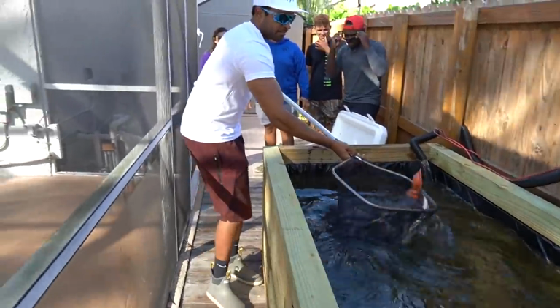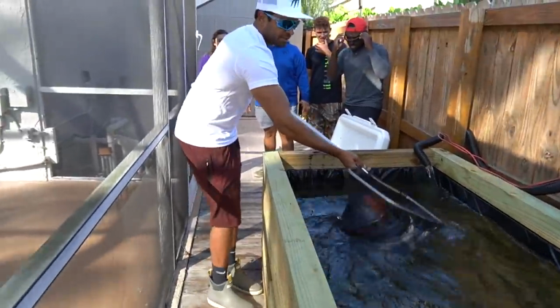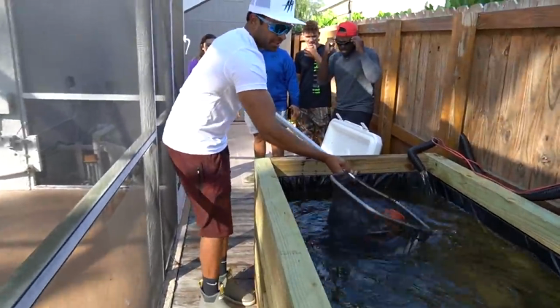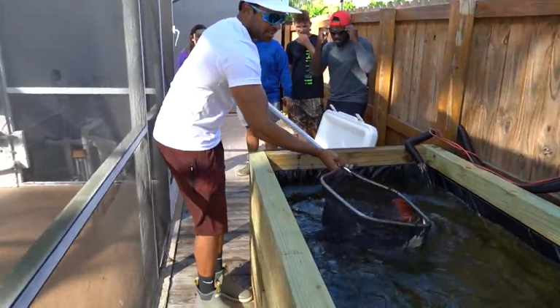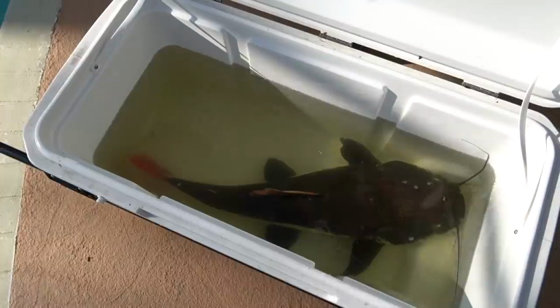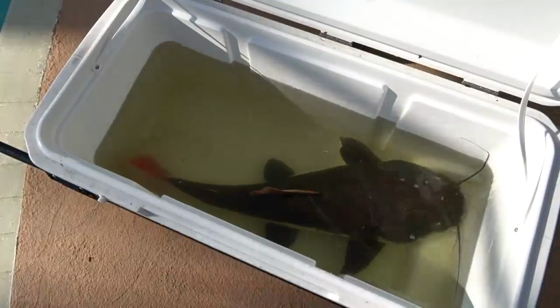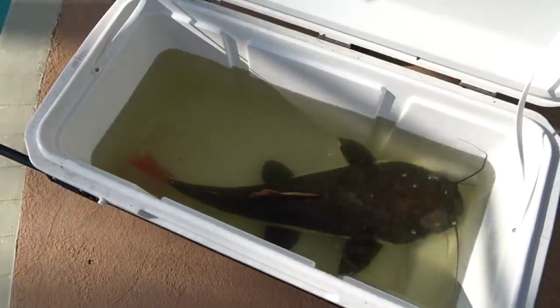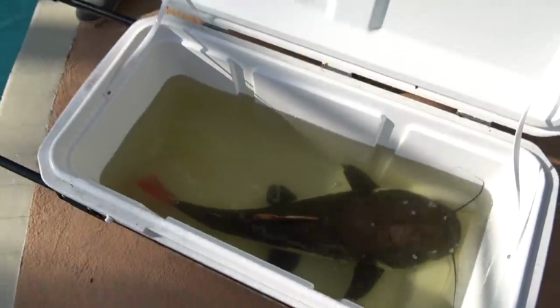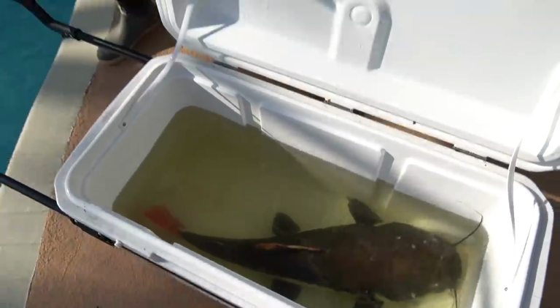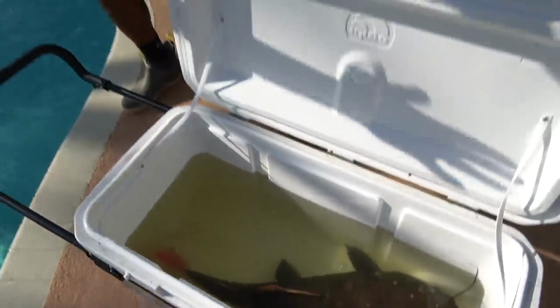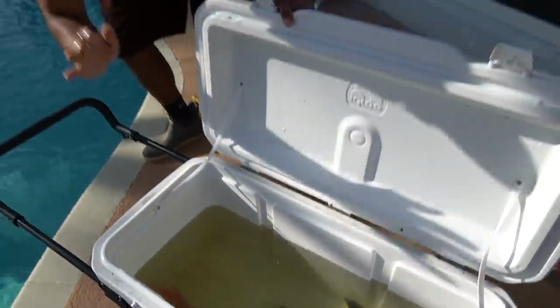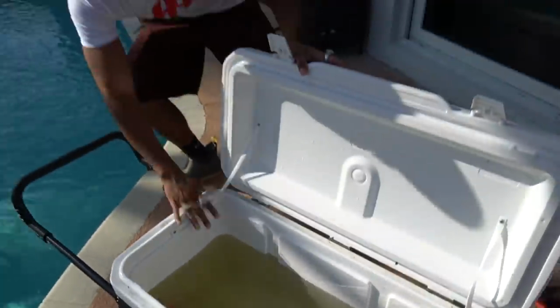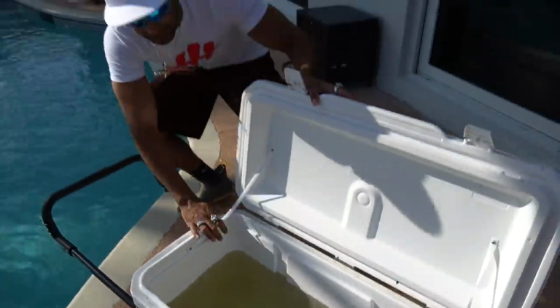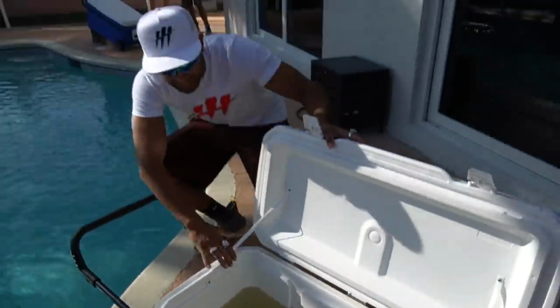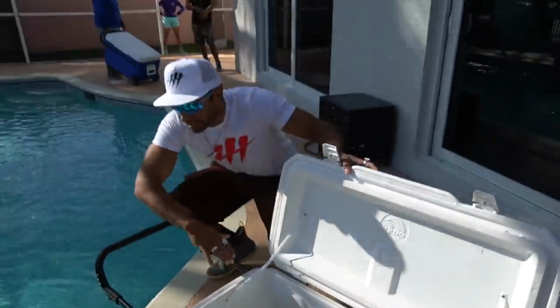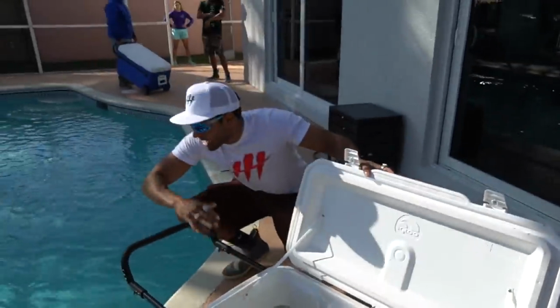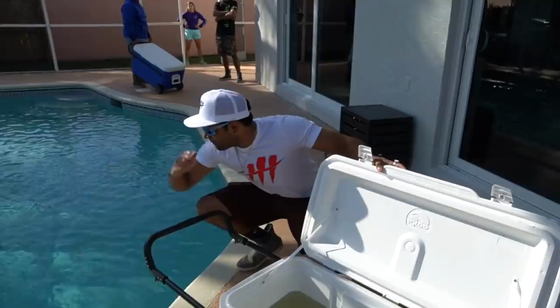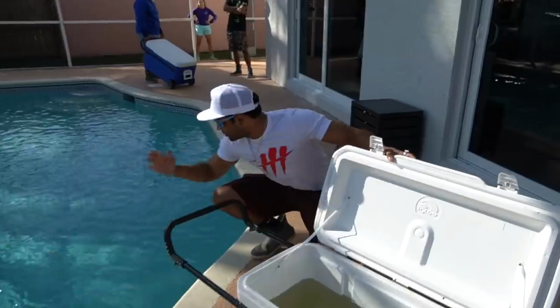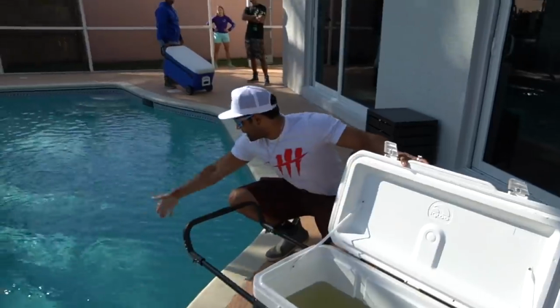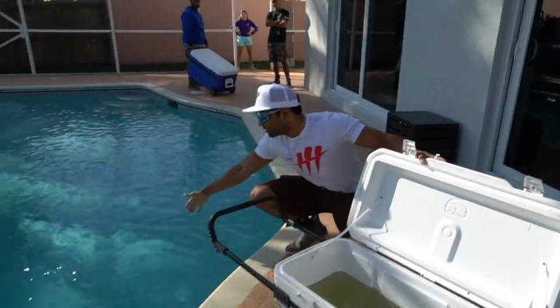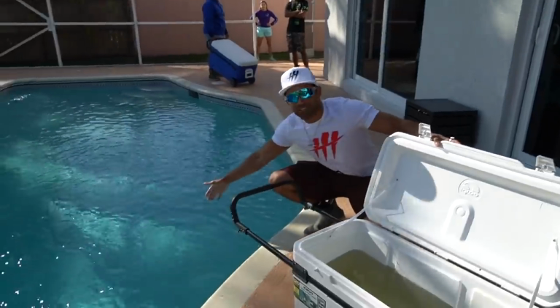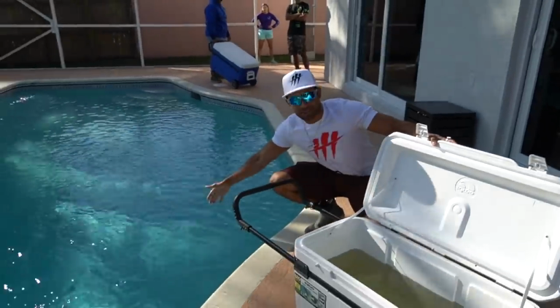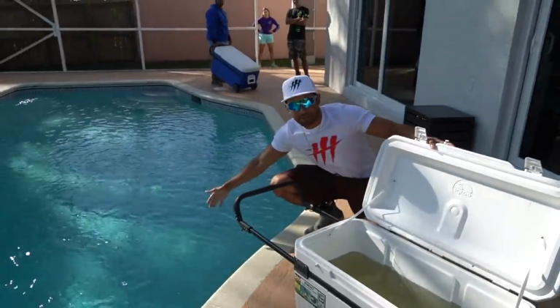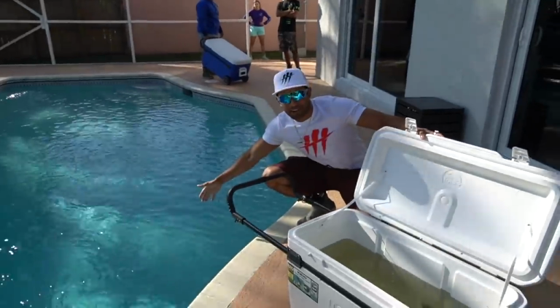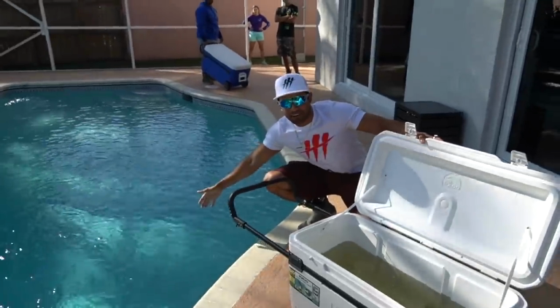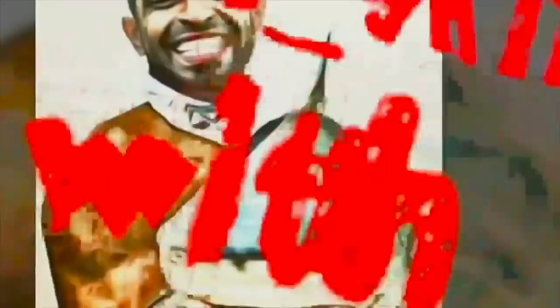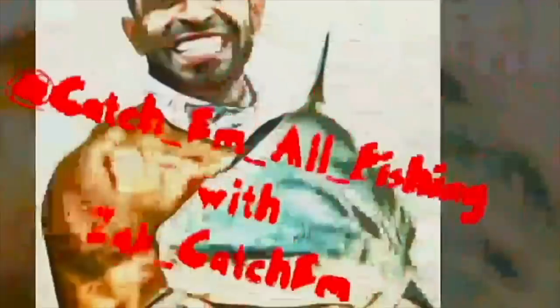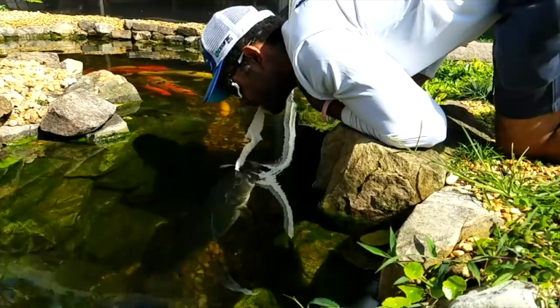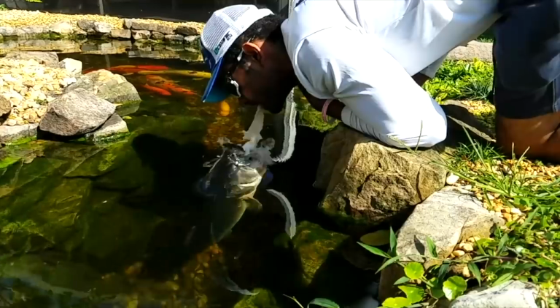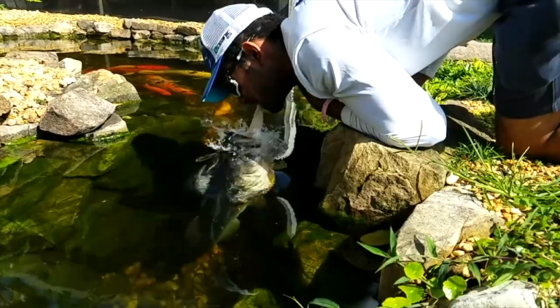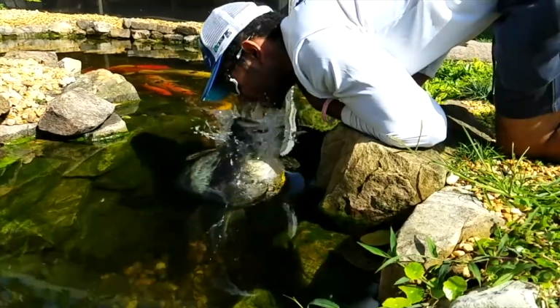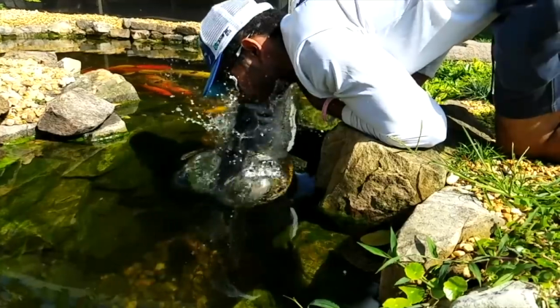All right guys, it's time to get this giant red-tailed catfish into its new pond. Let's head him up.